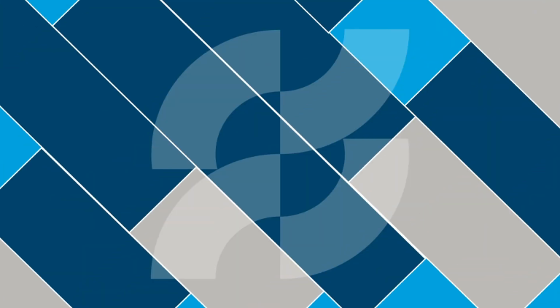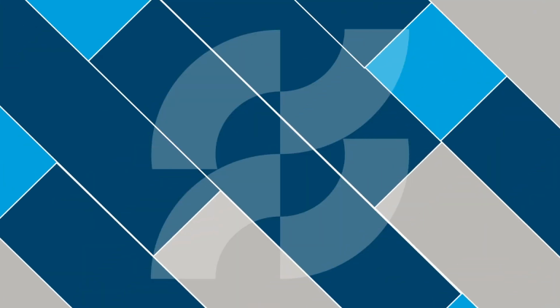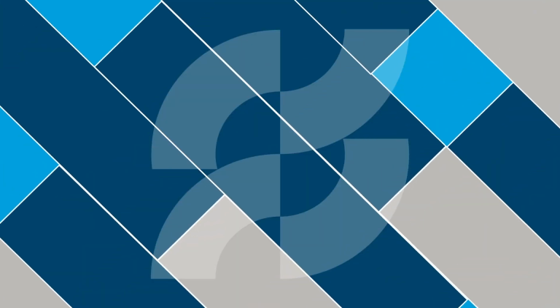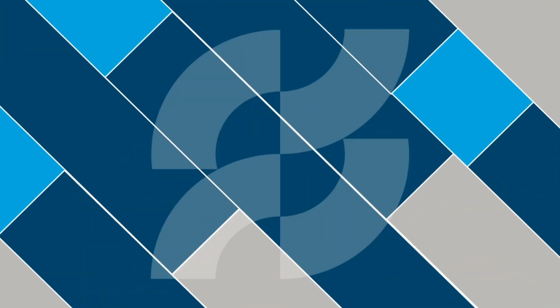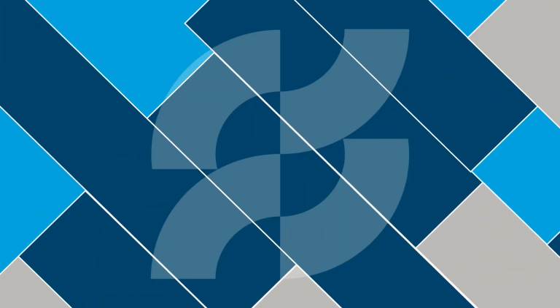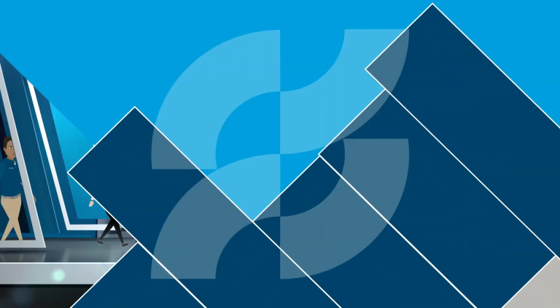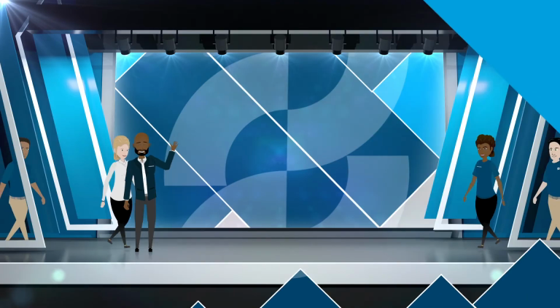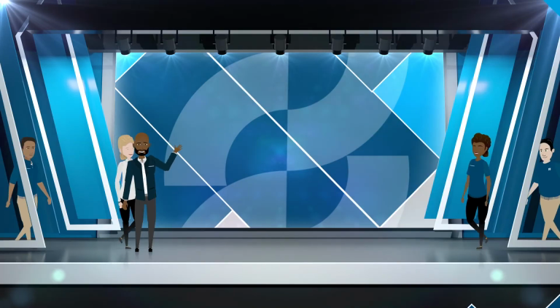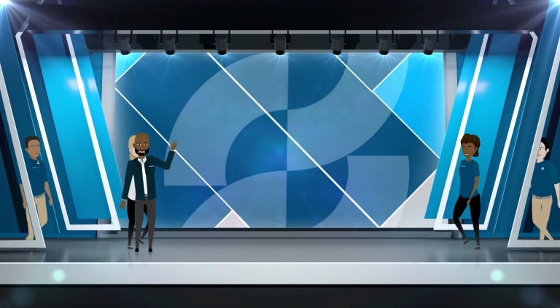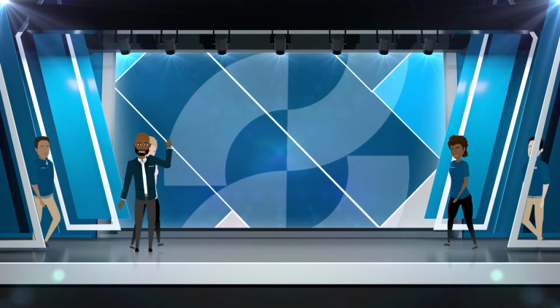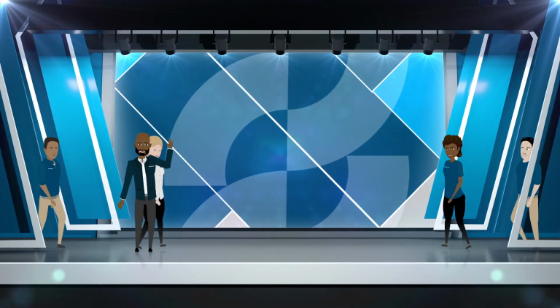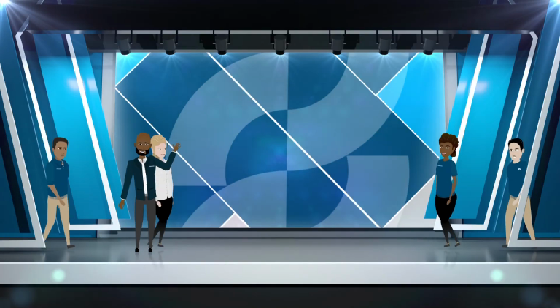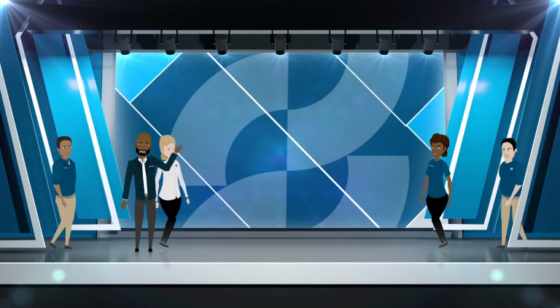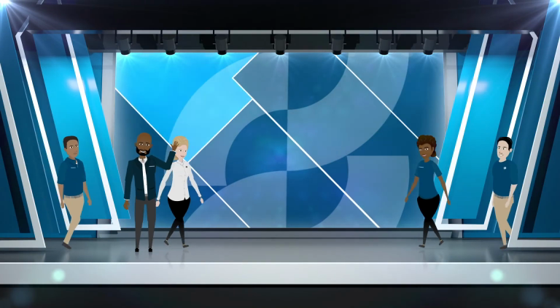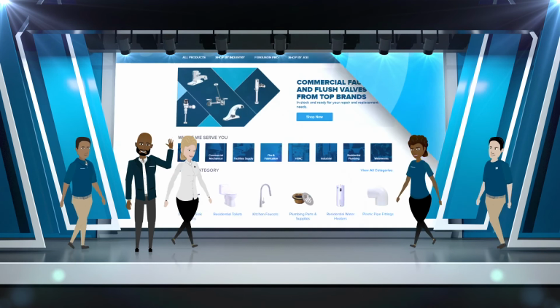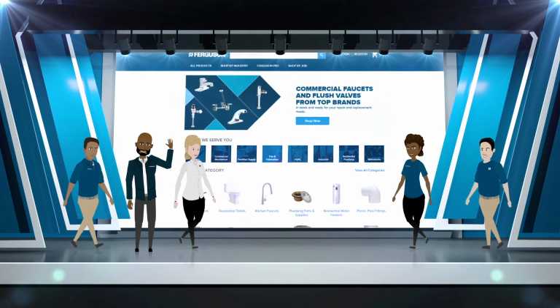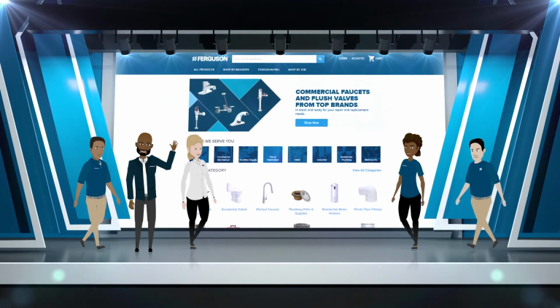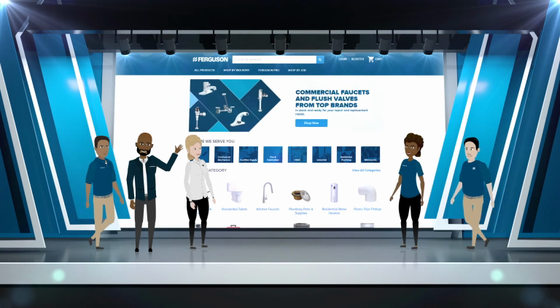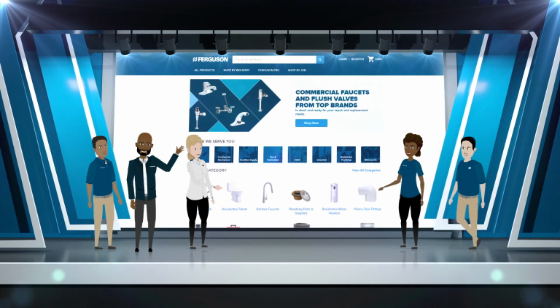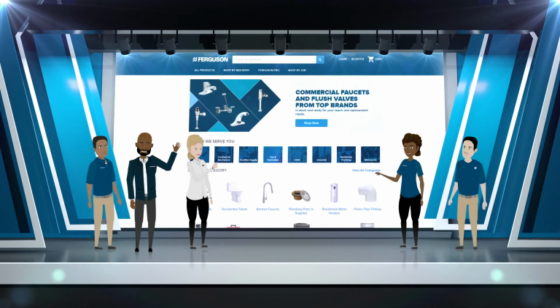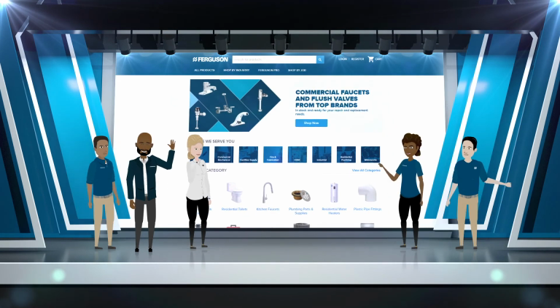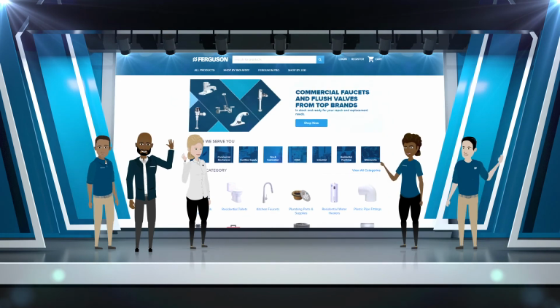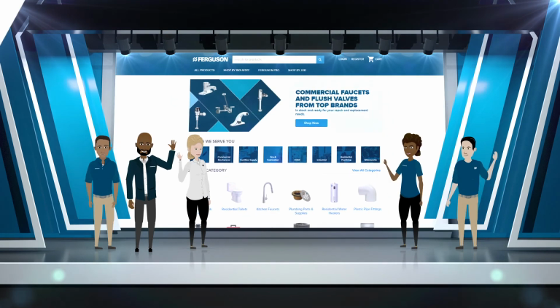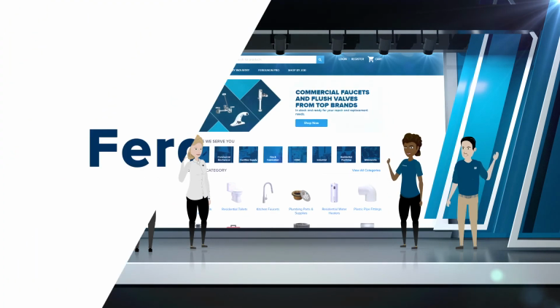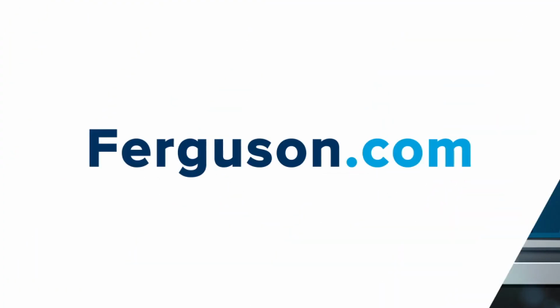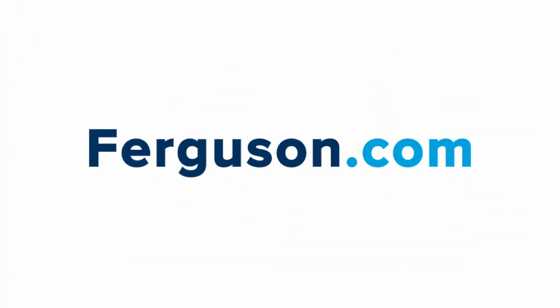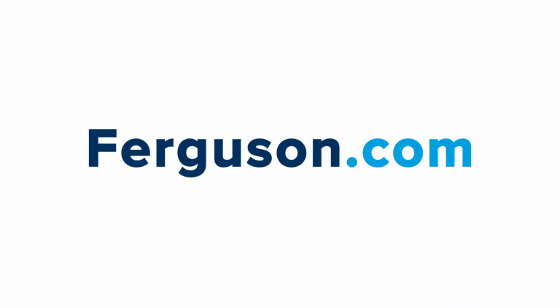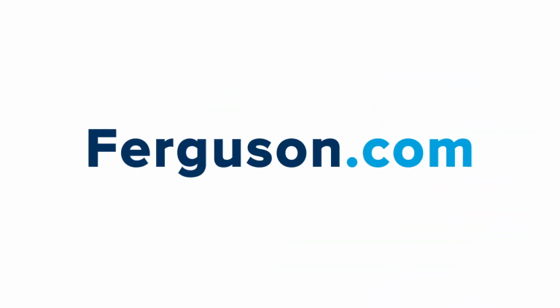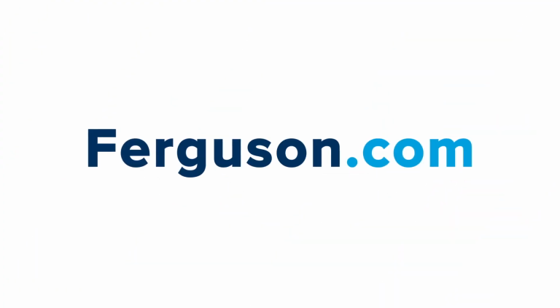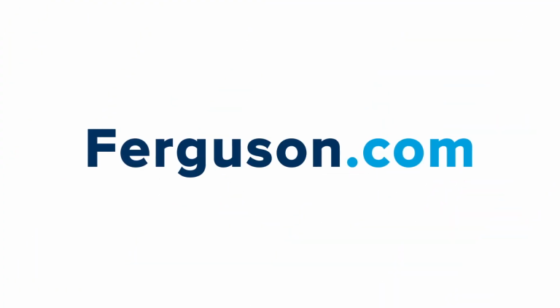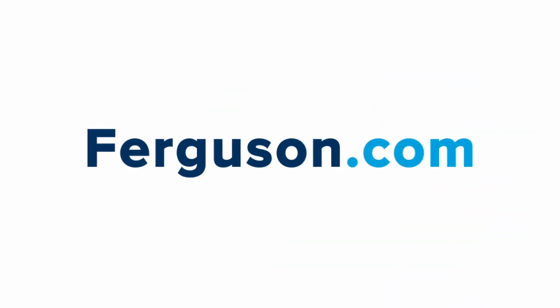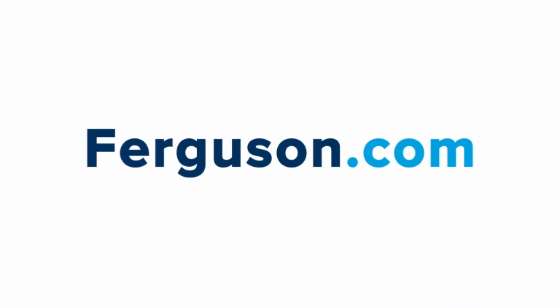Go all in and discover your benefits today at ferguson.com.